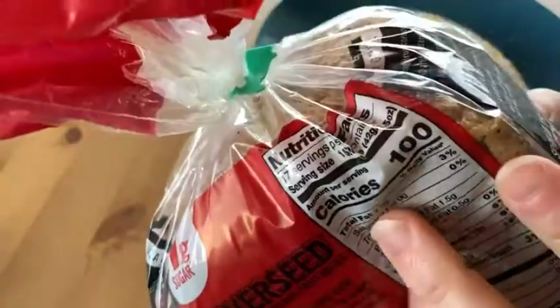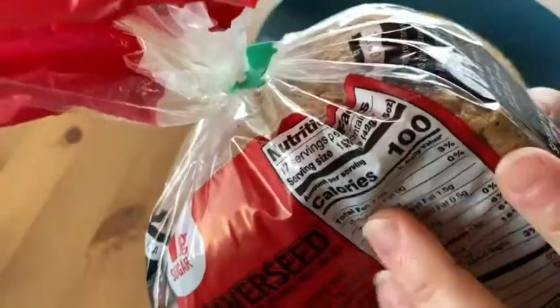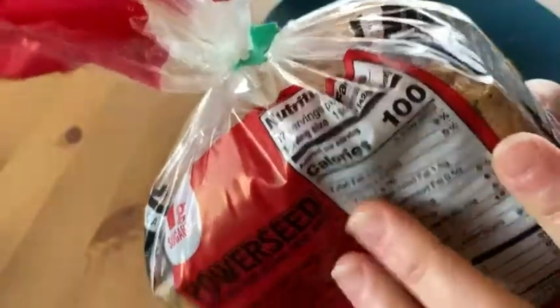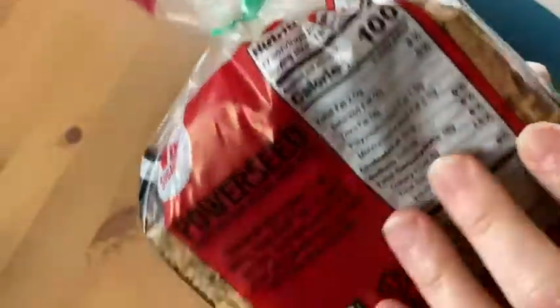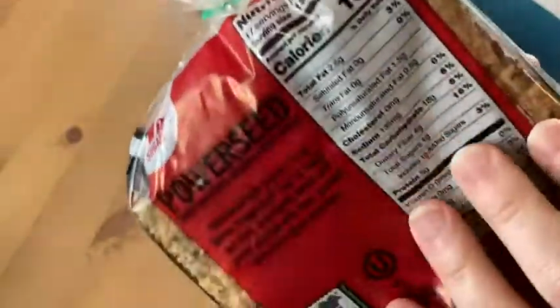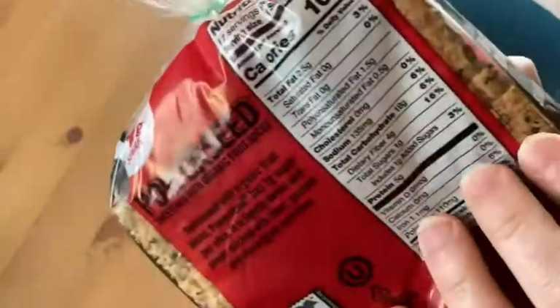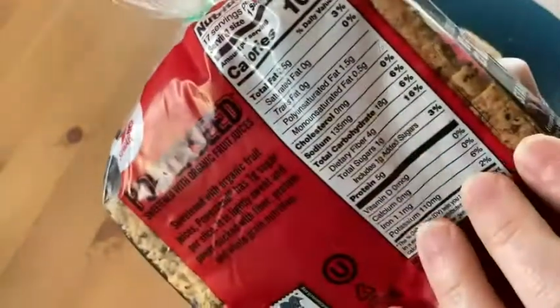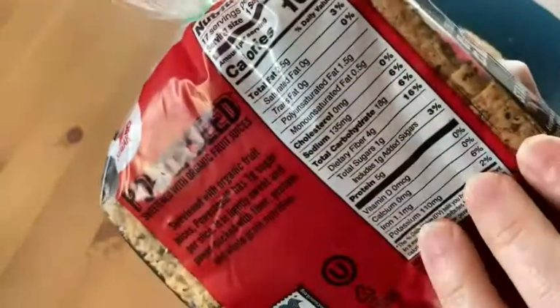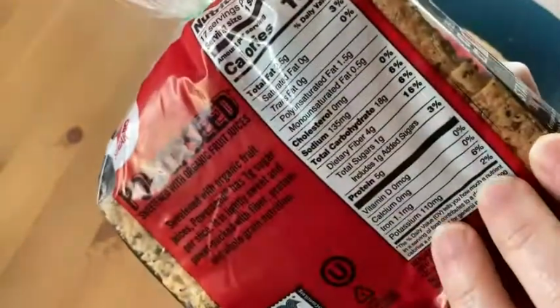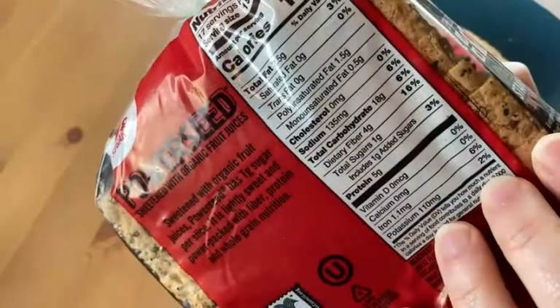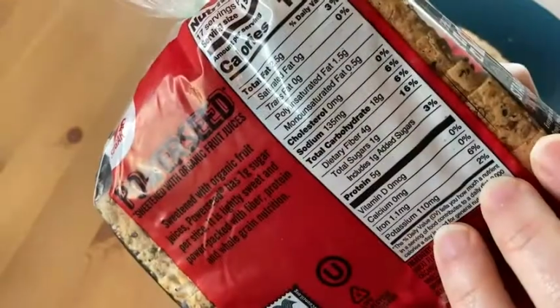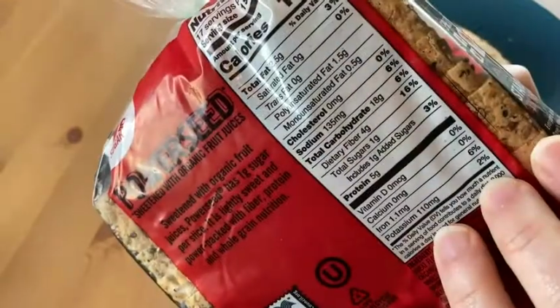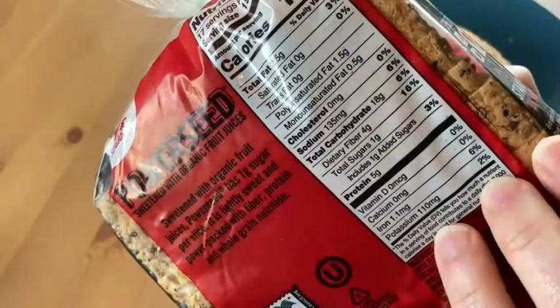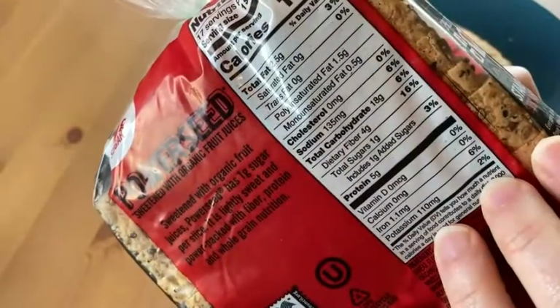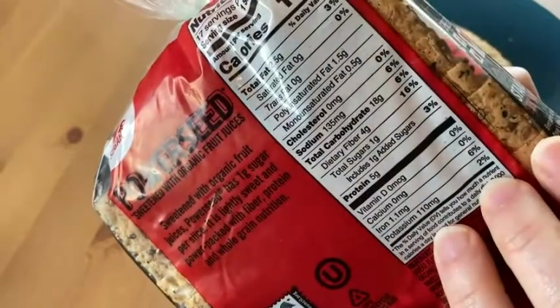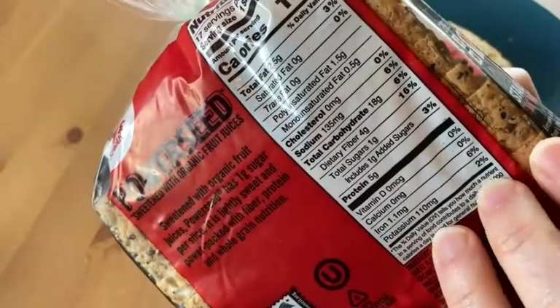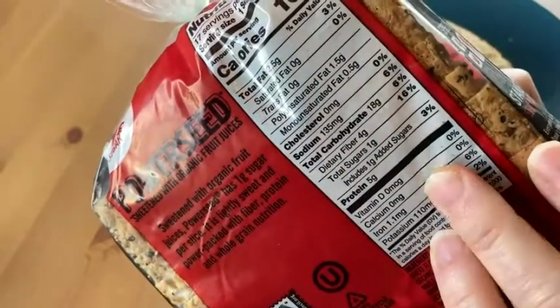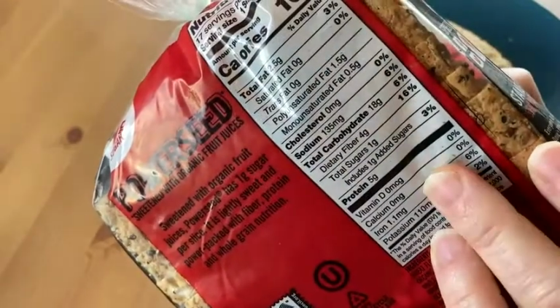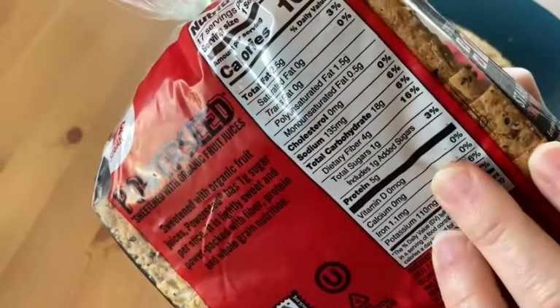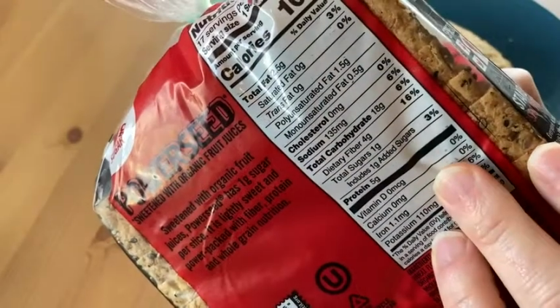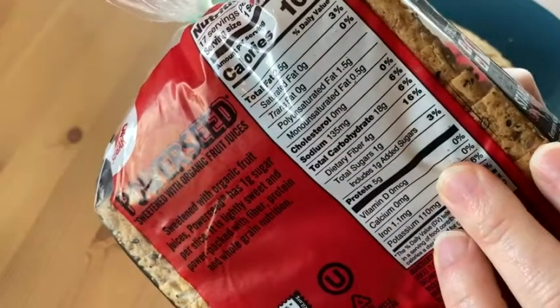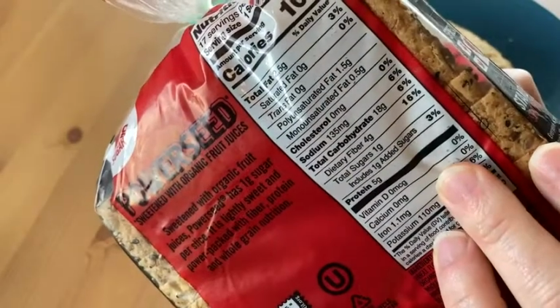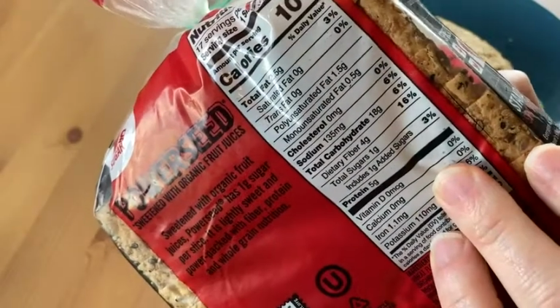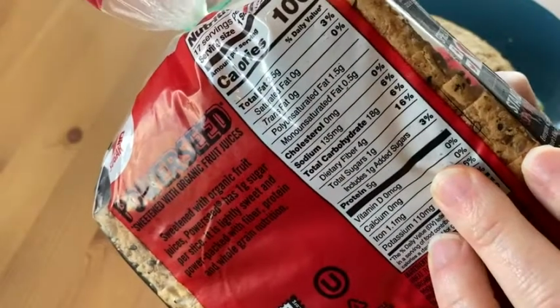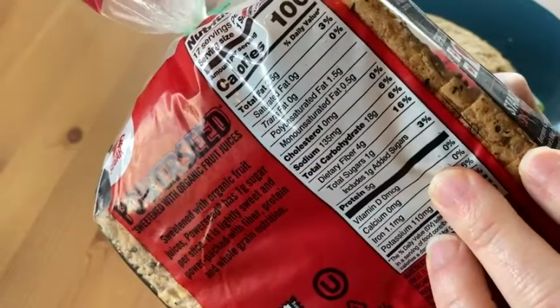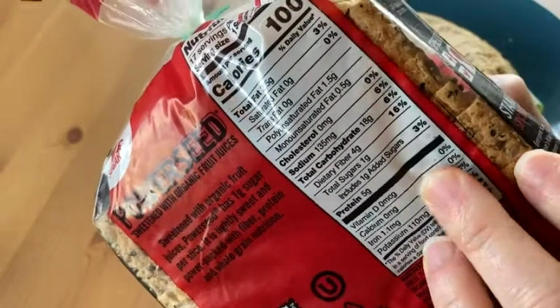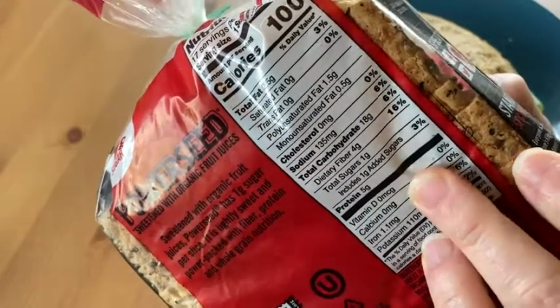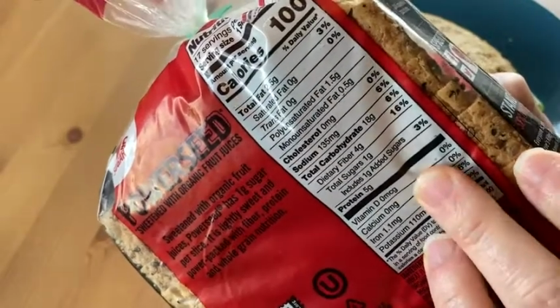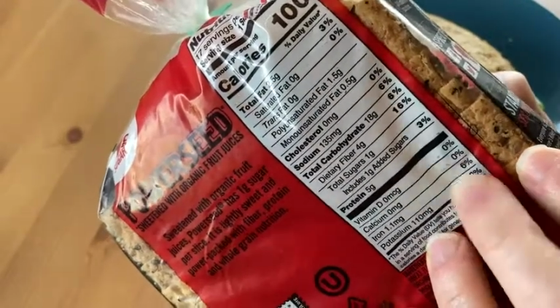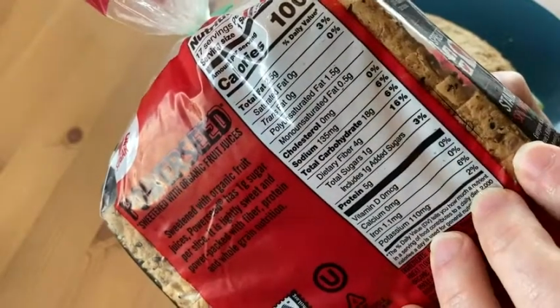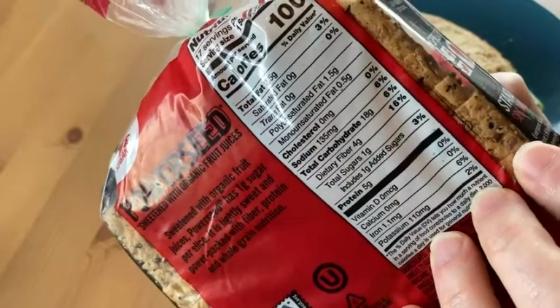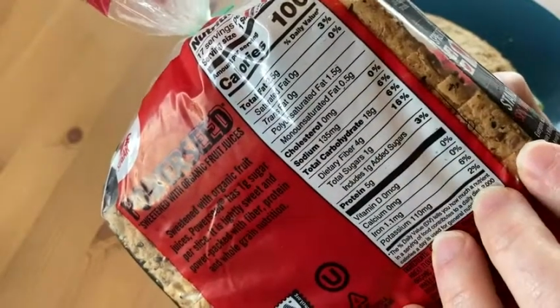So it has 100 calories per slice, 5 grams of protein, 4 grams of fiber.